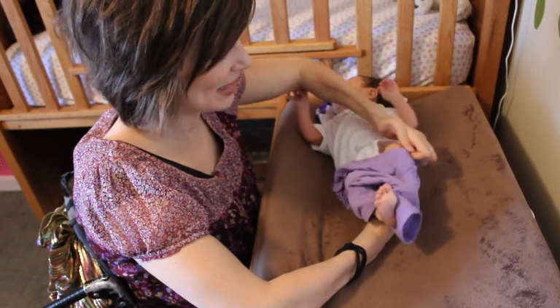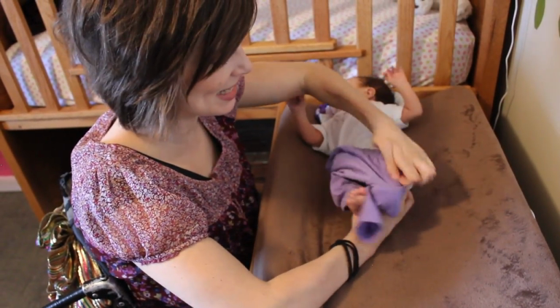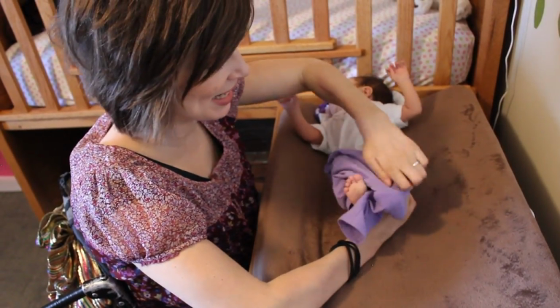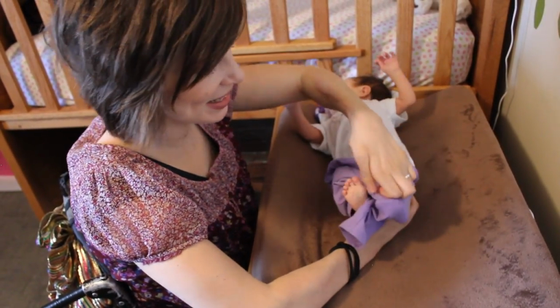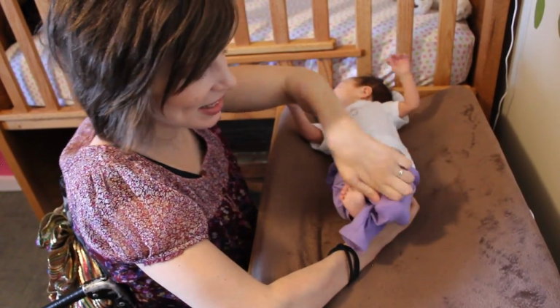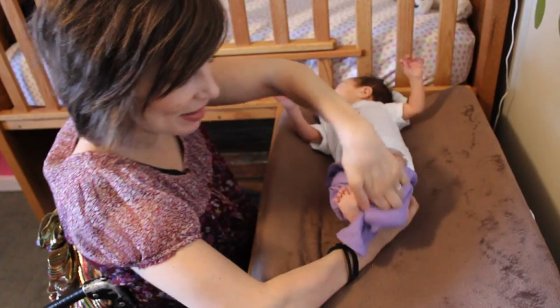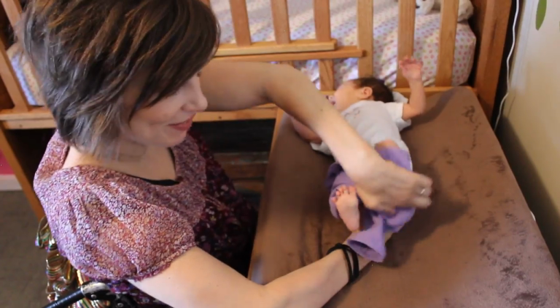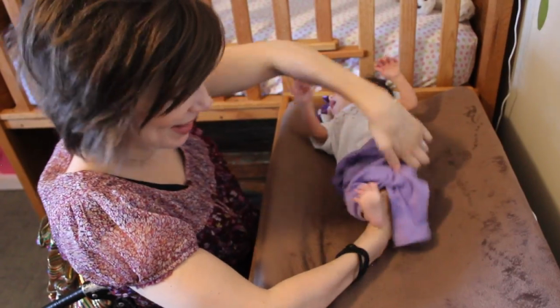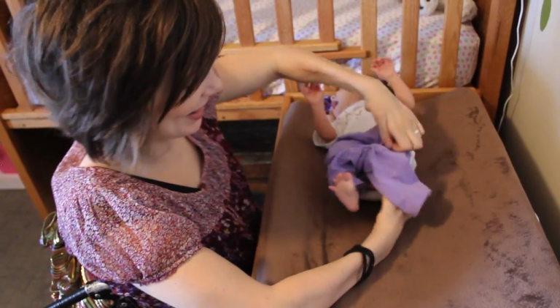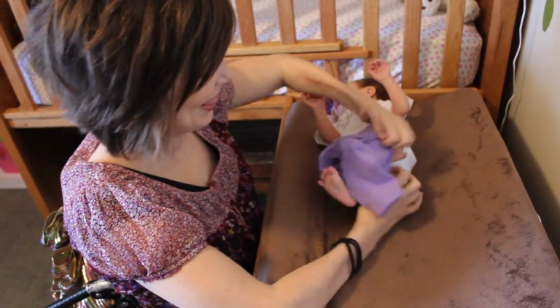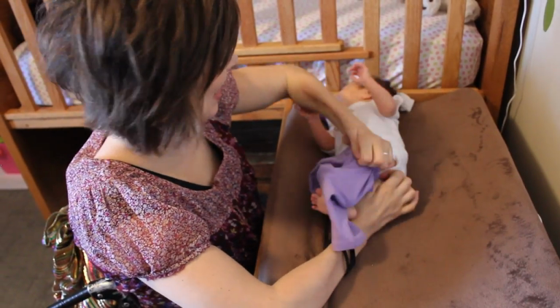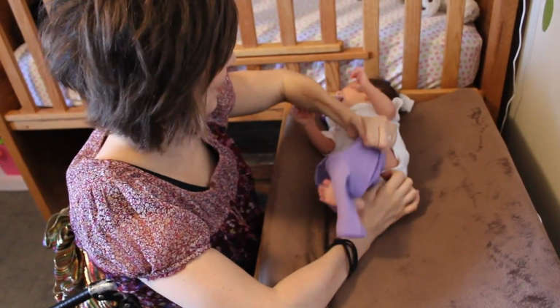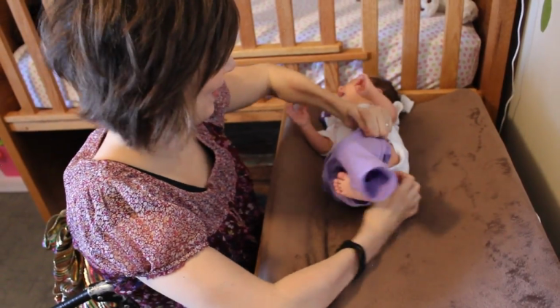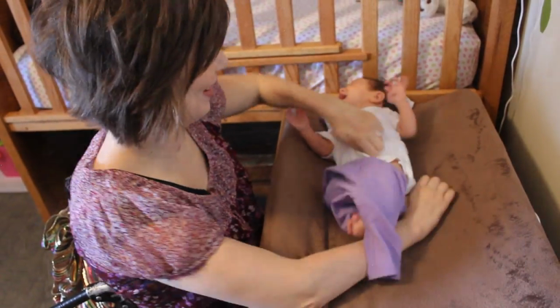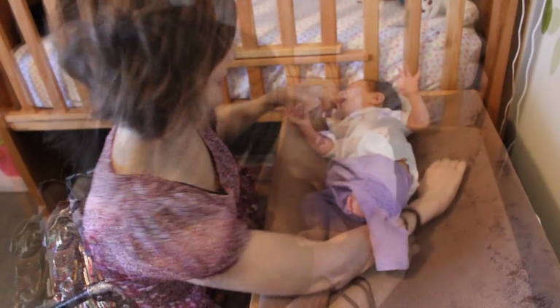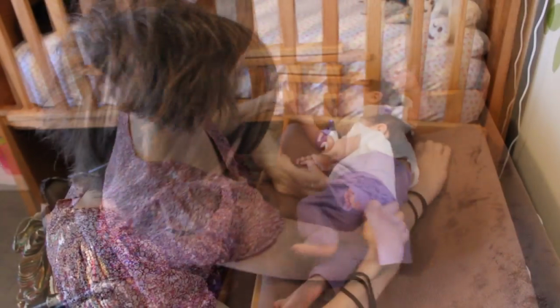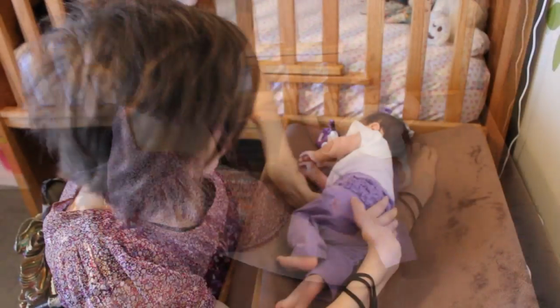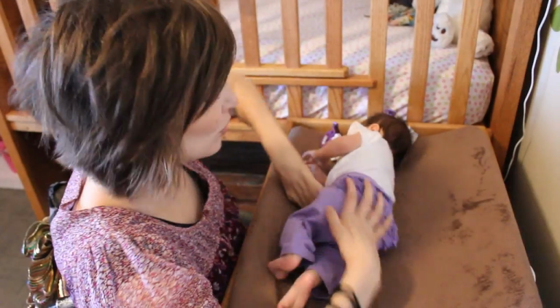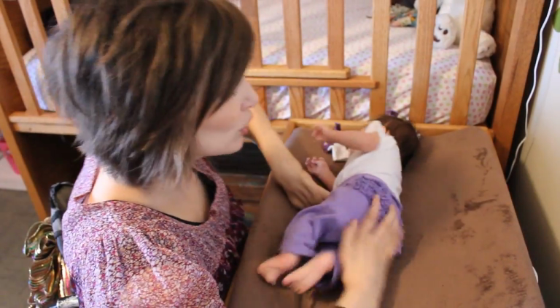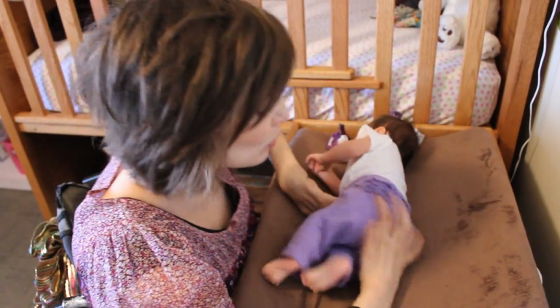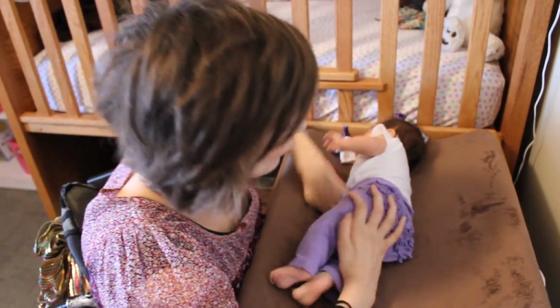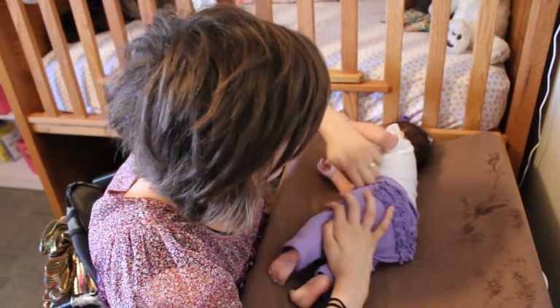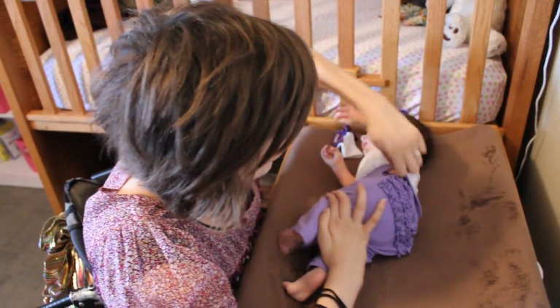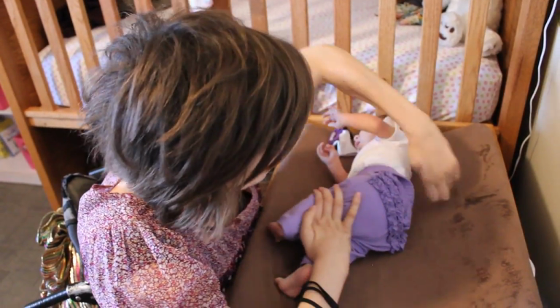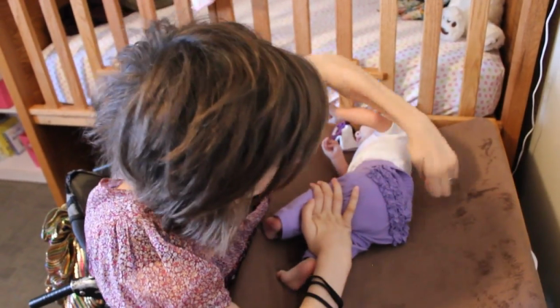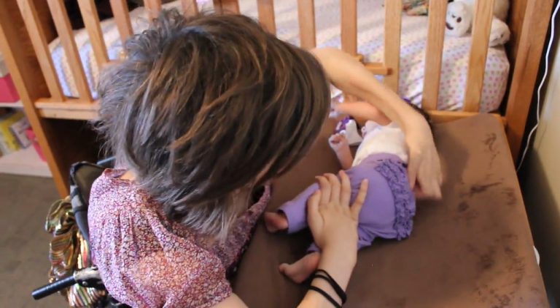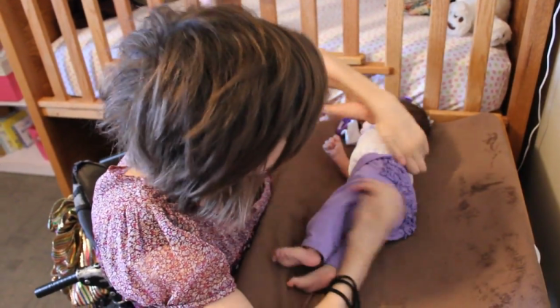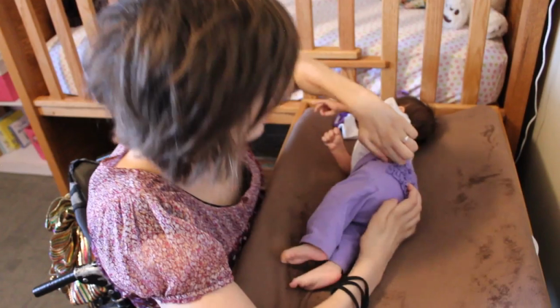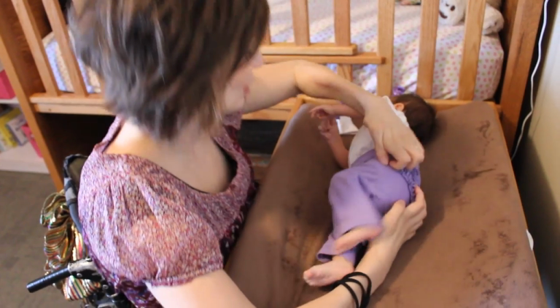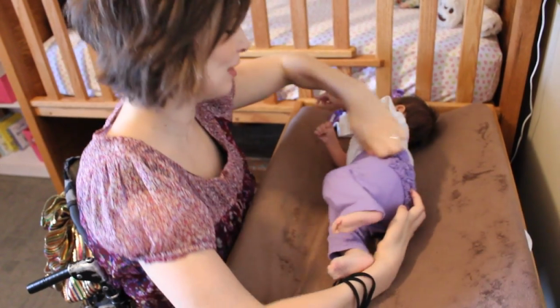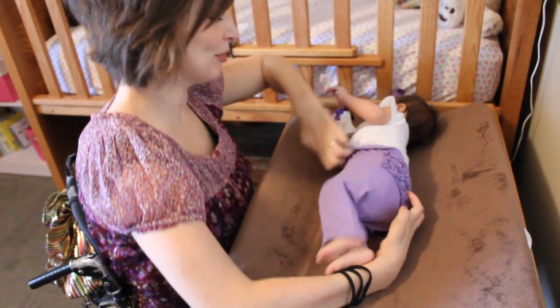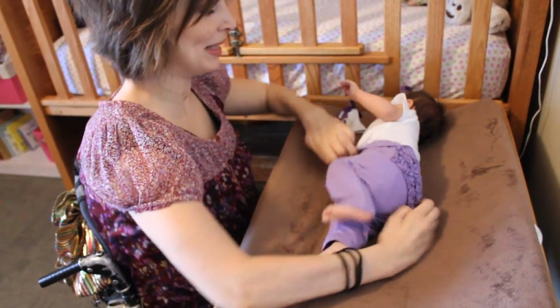We did it — we found a leg hole! You have a cute little ruffle bum.